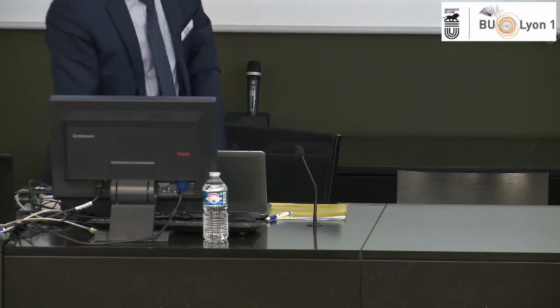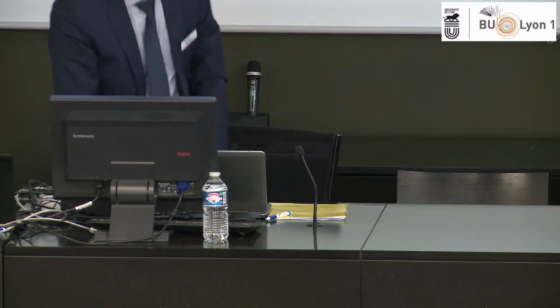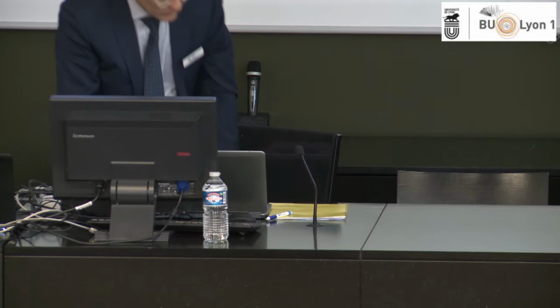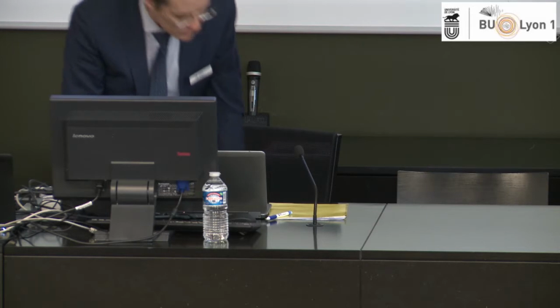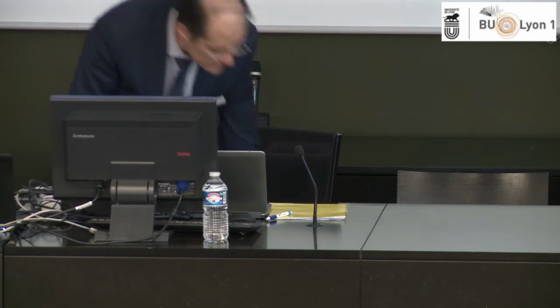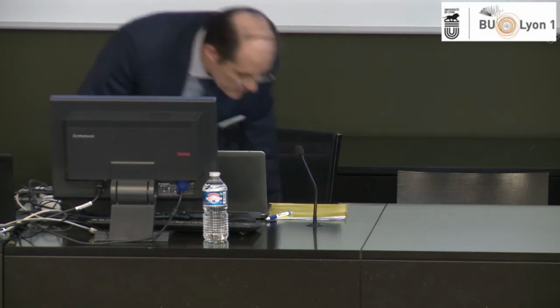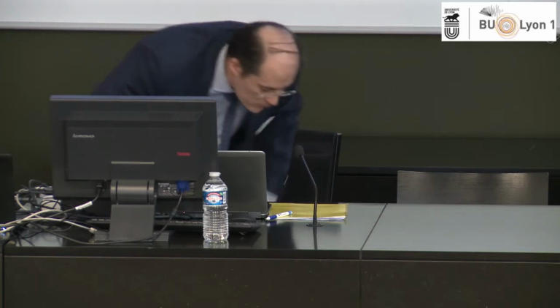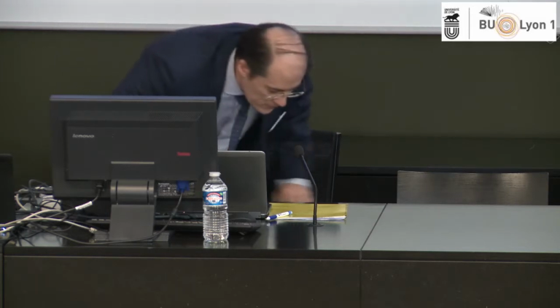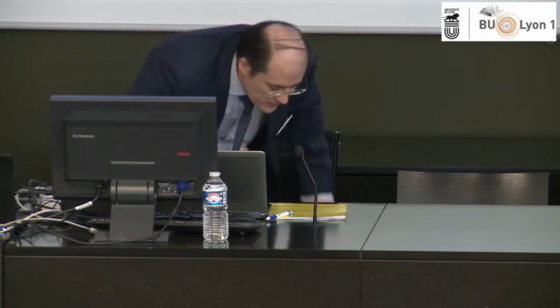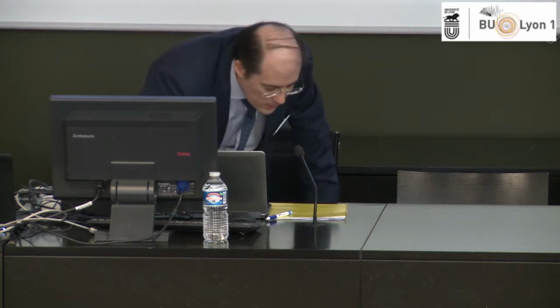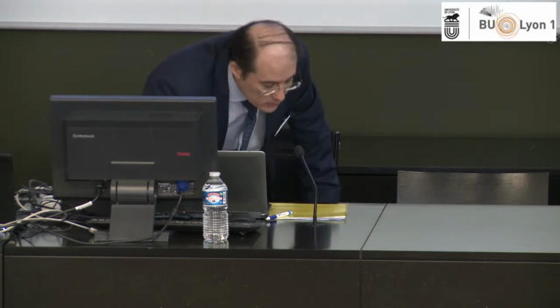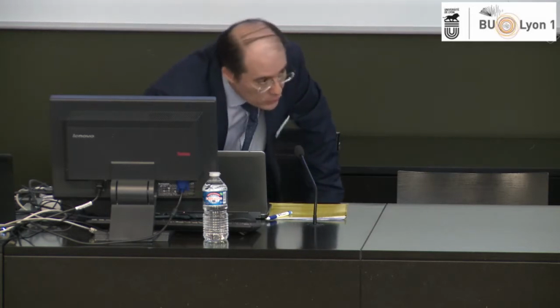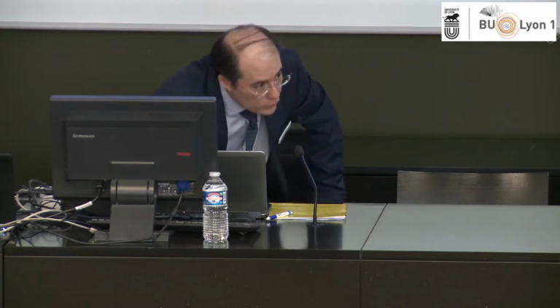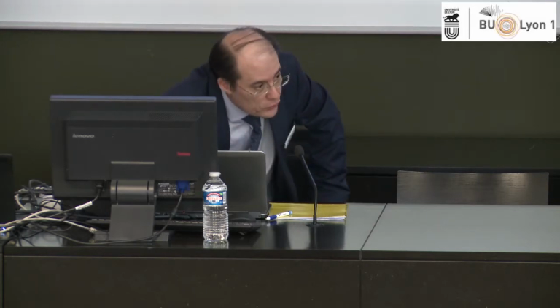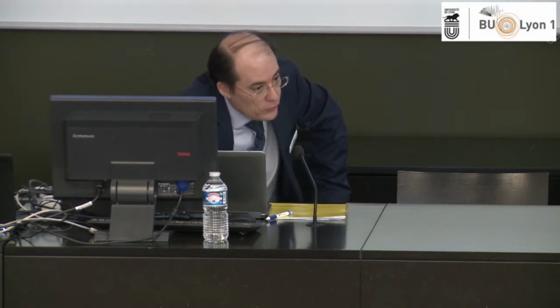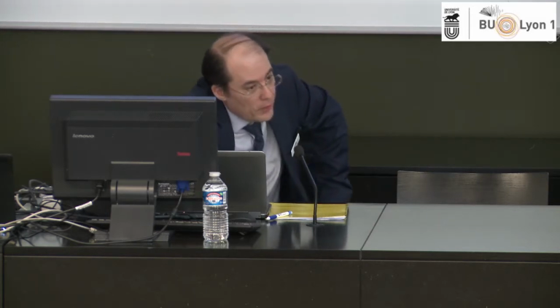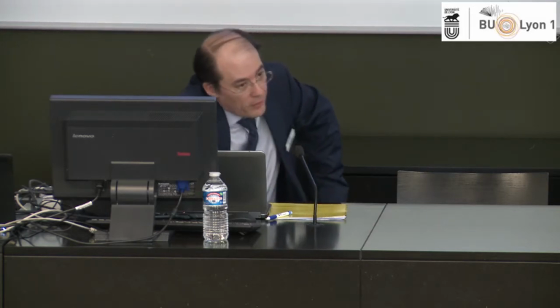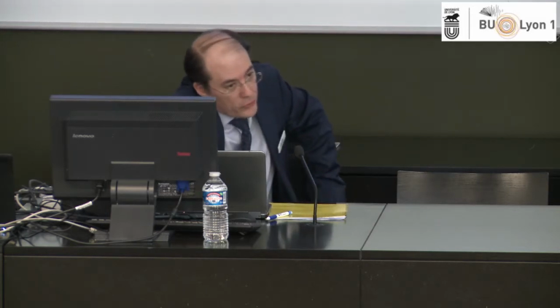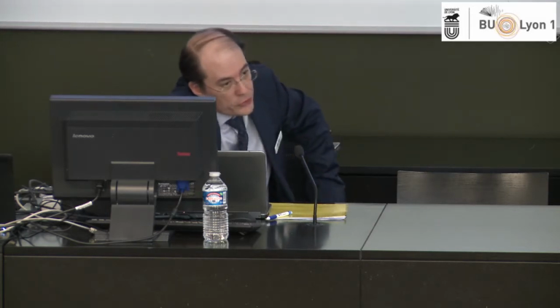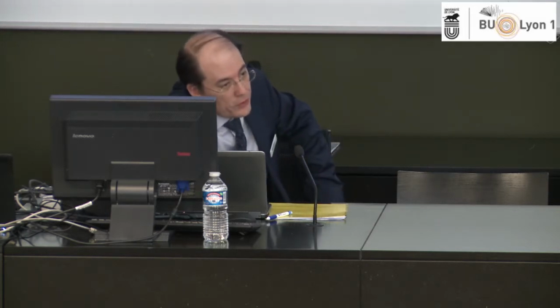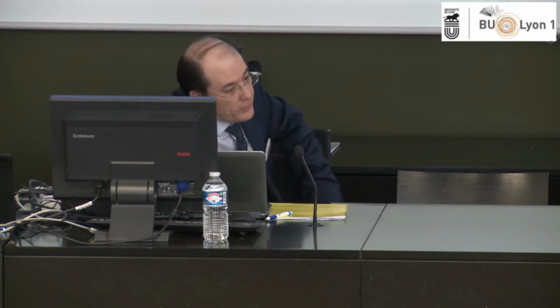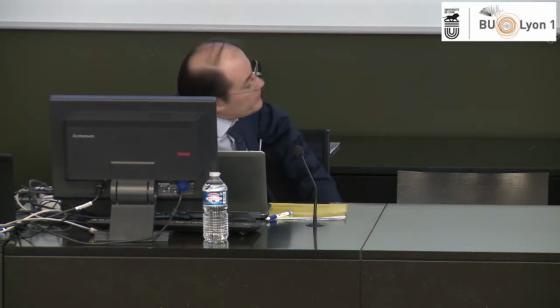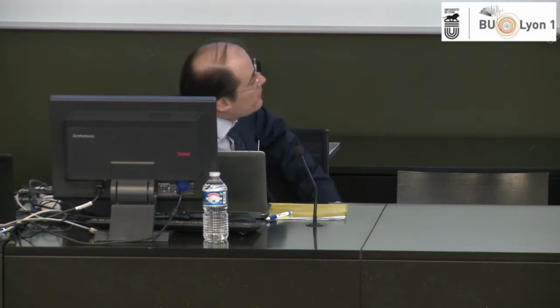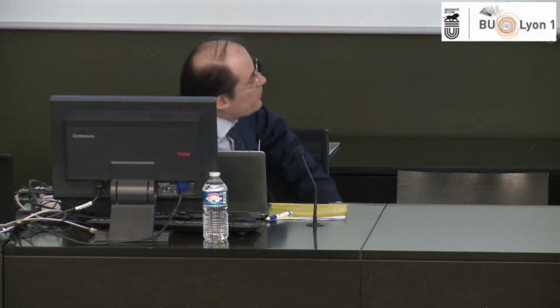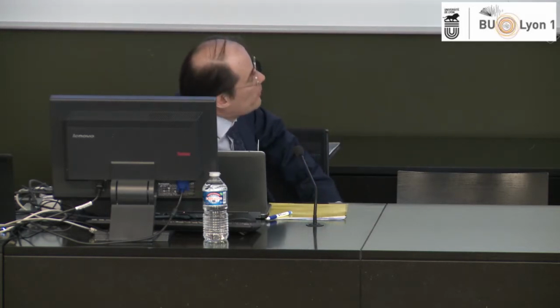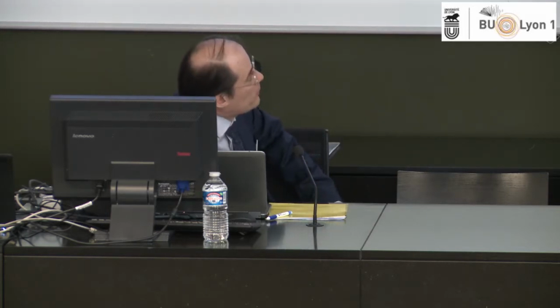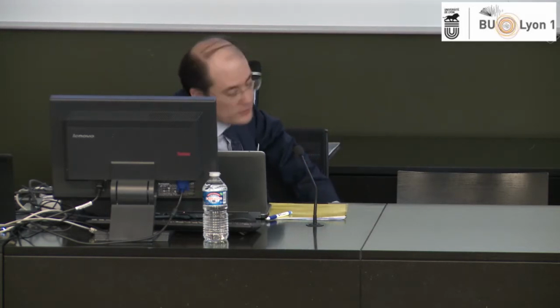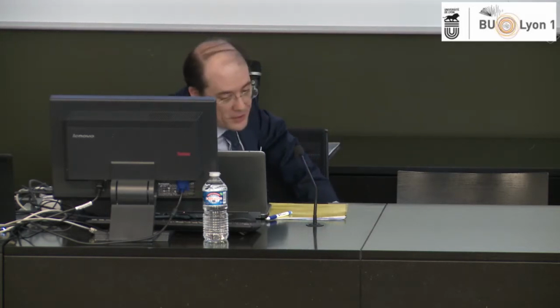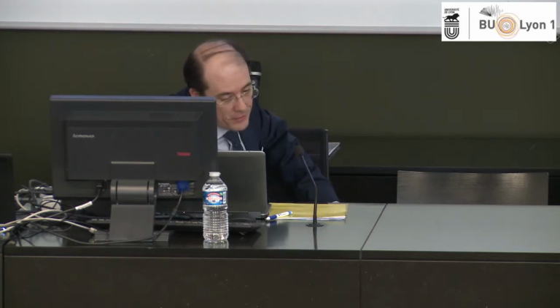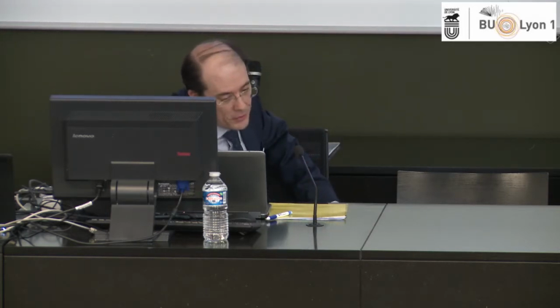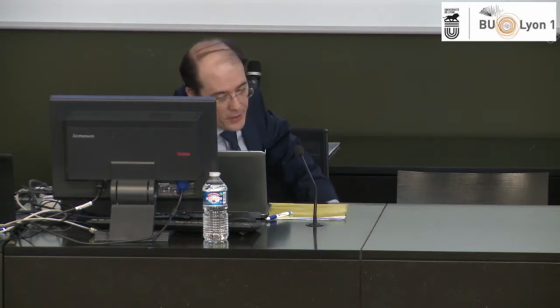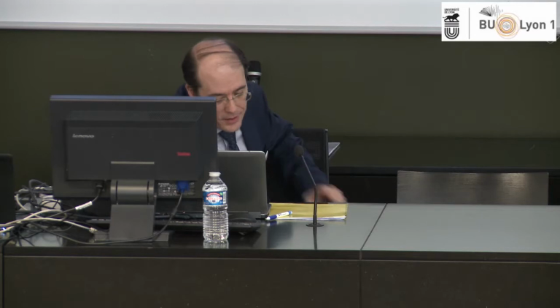Now I'm going to show you a short video about the new version of SciFinder, SciFinder N.